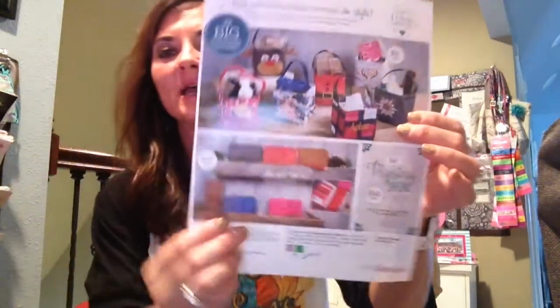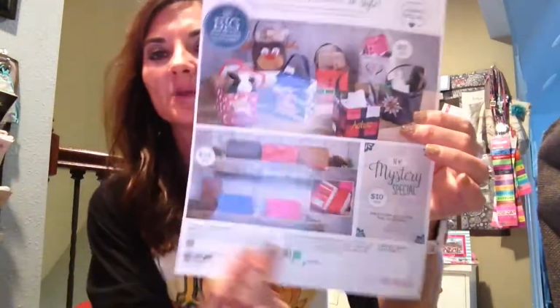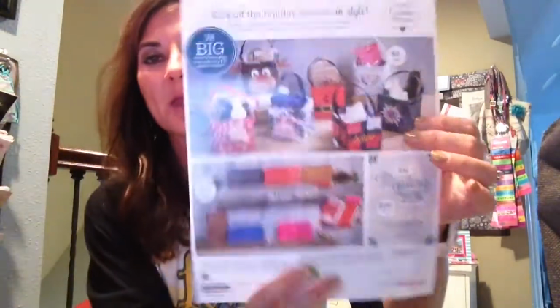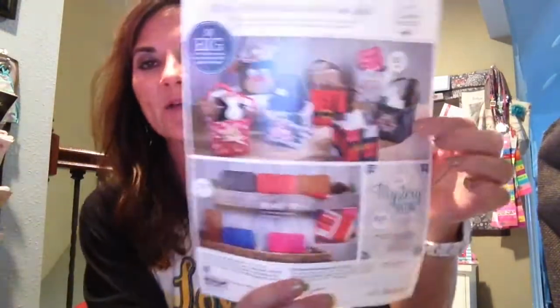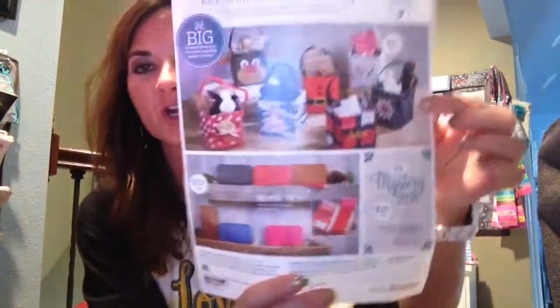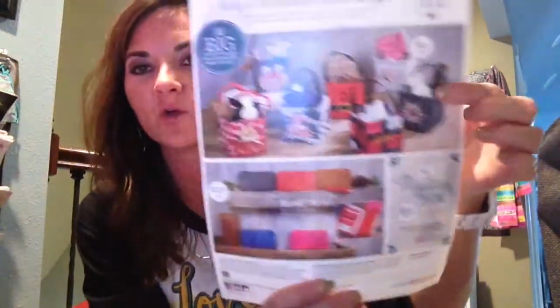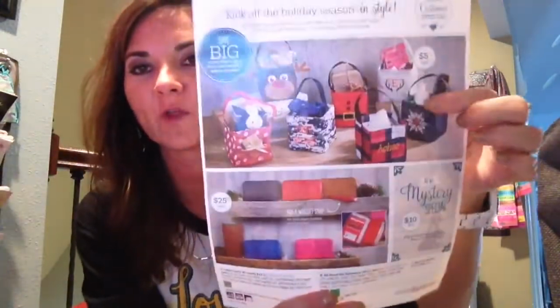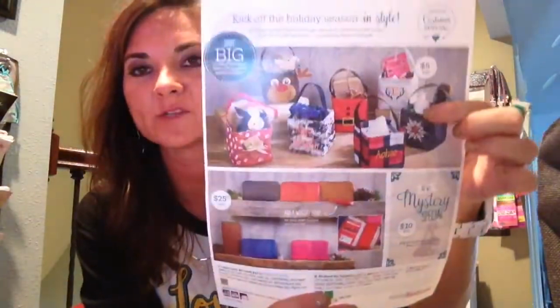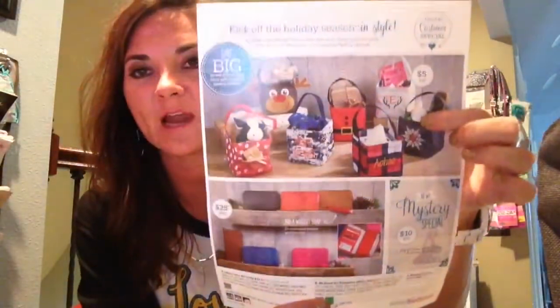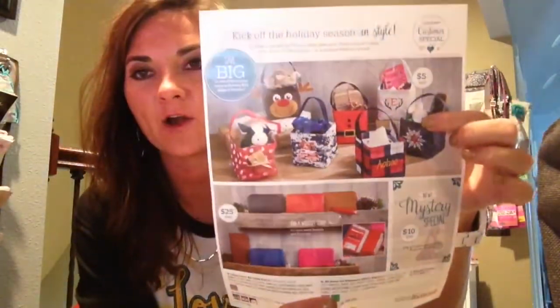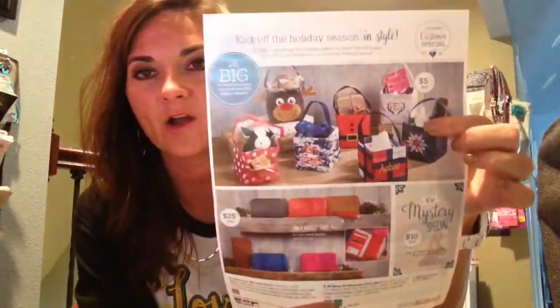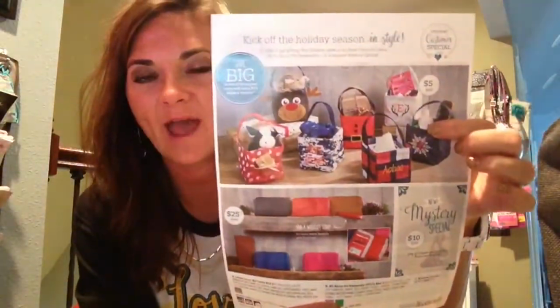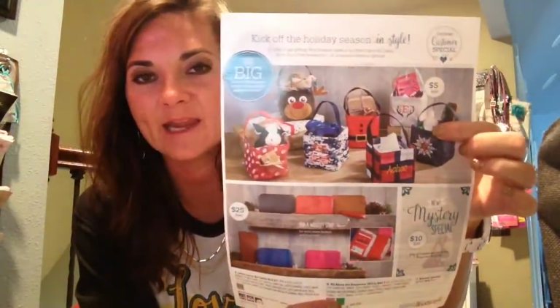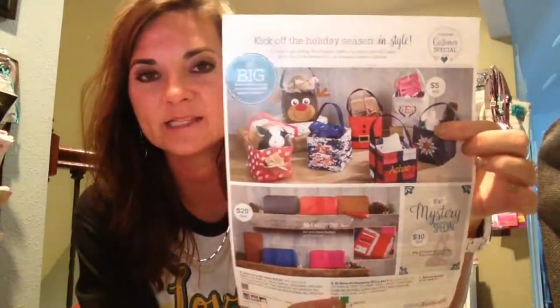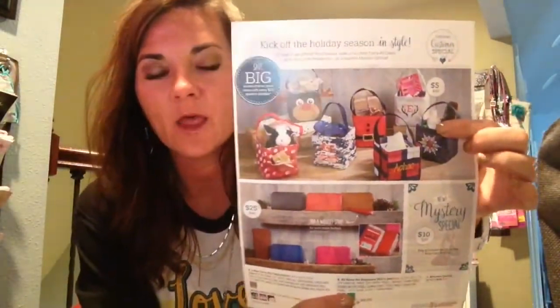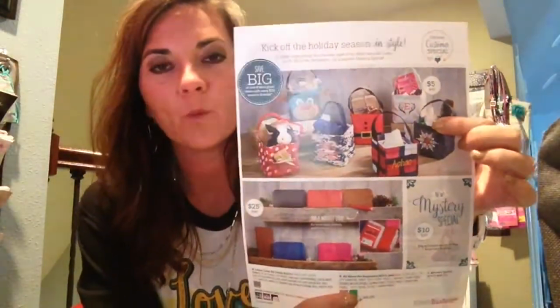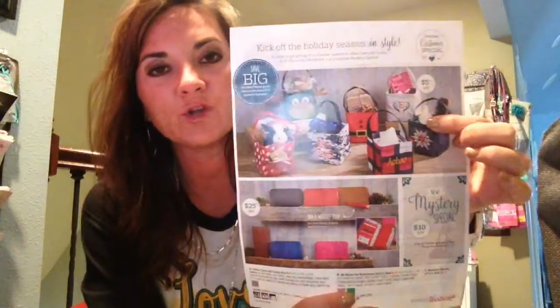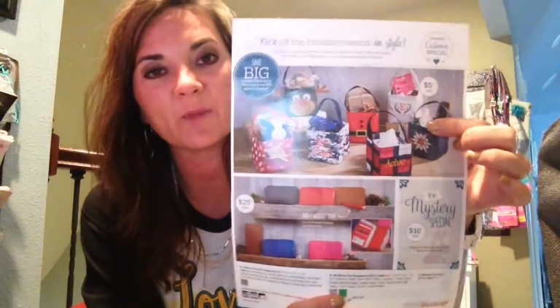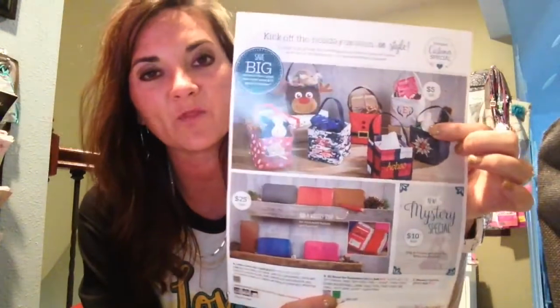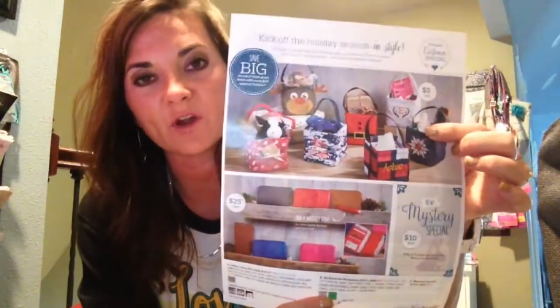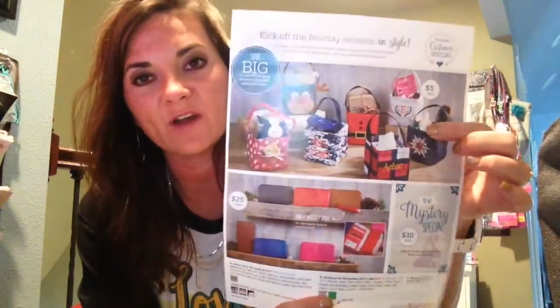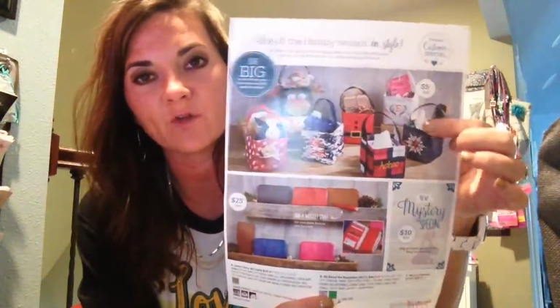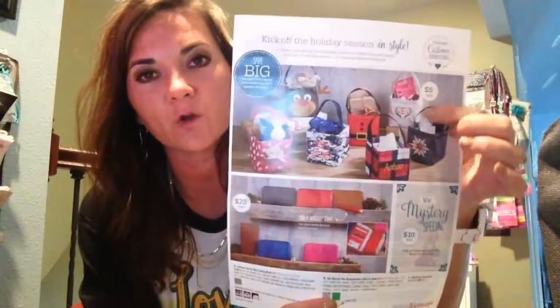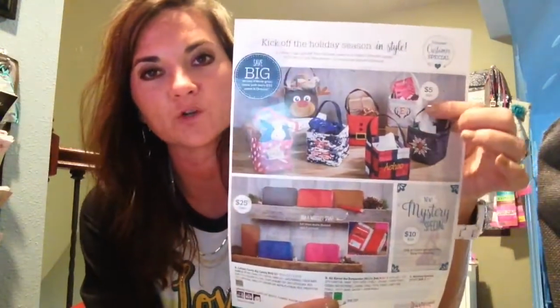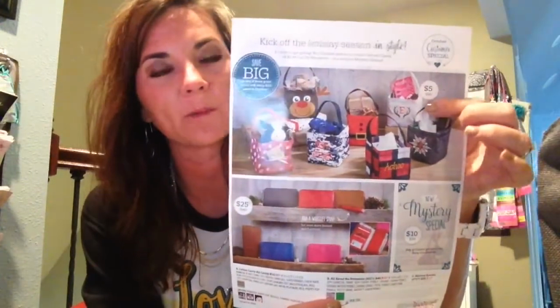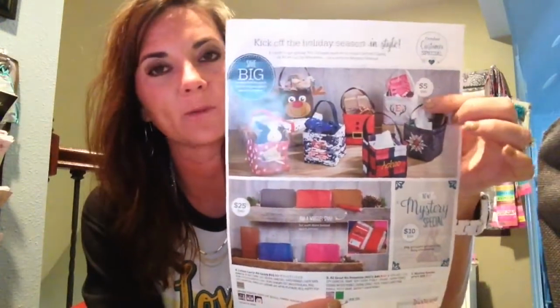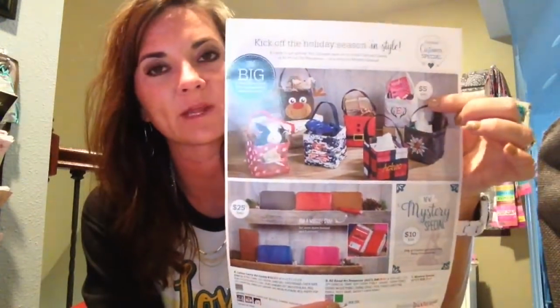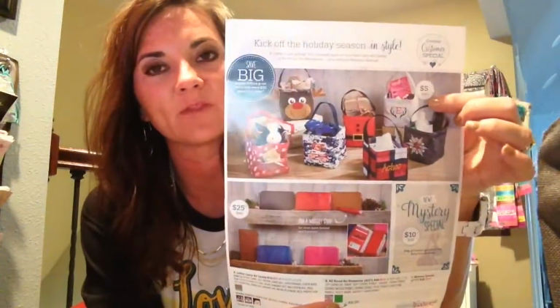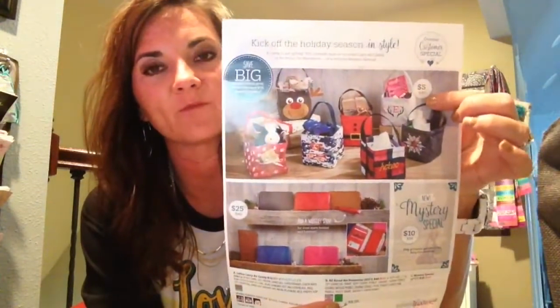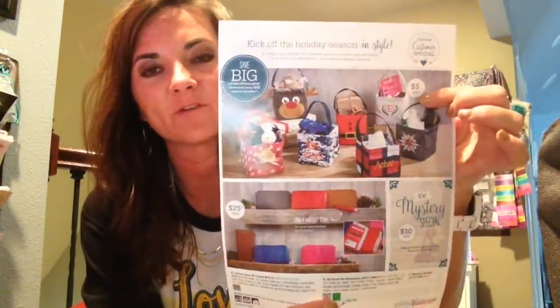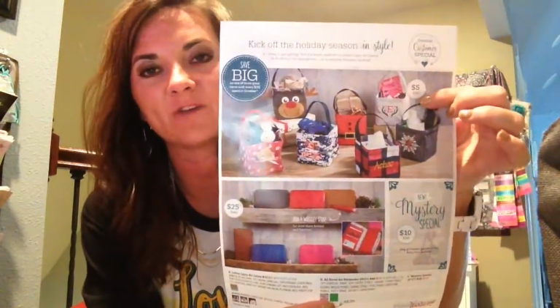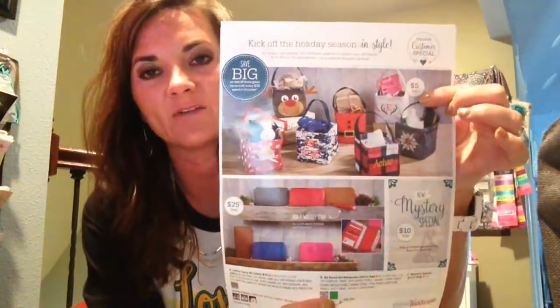So we have our cute little Carry-All Caddies. When you spend $35 you would be able to get them for $5.